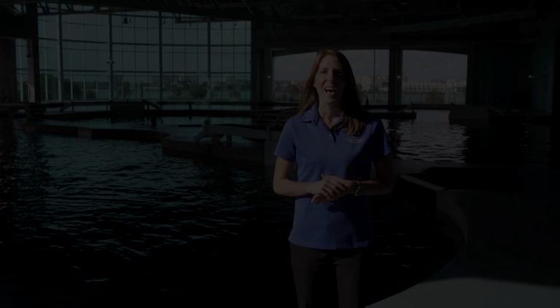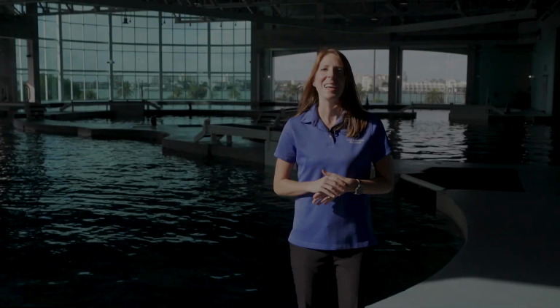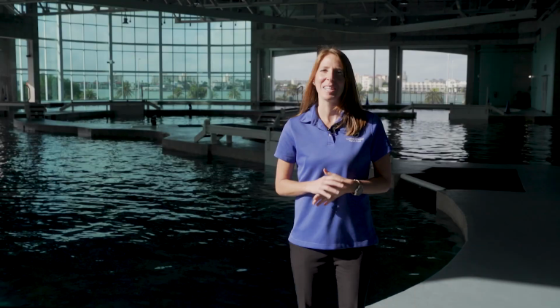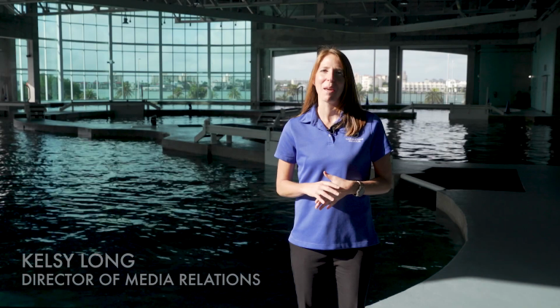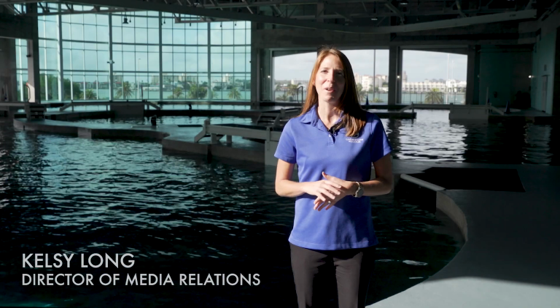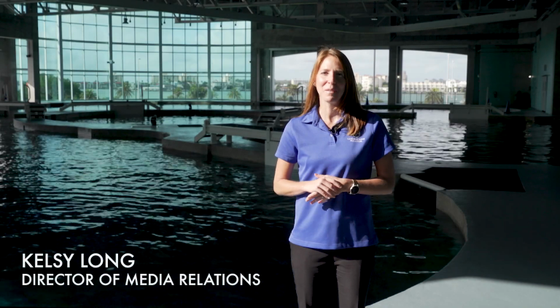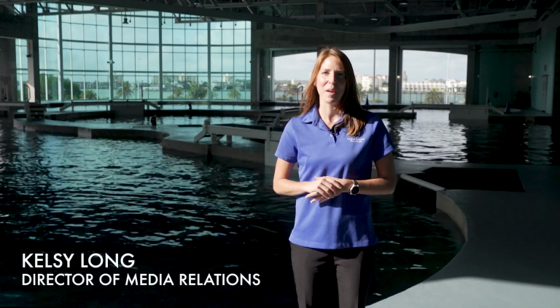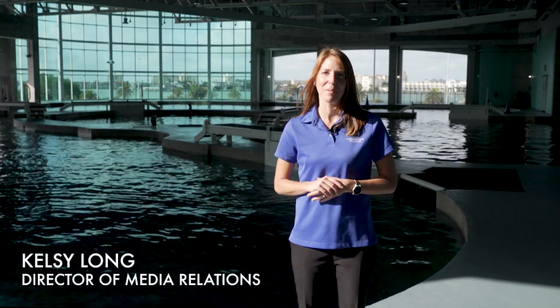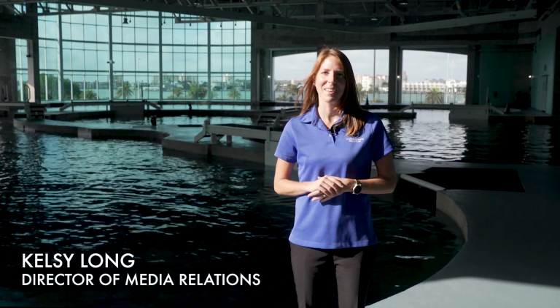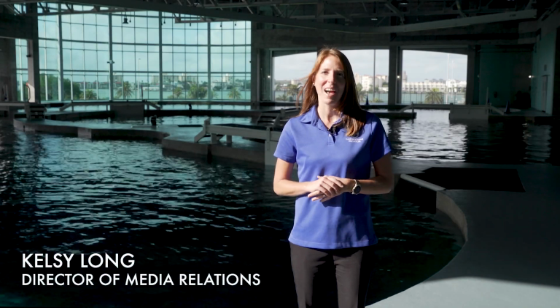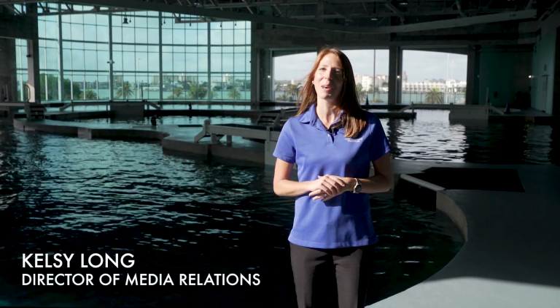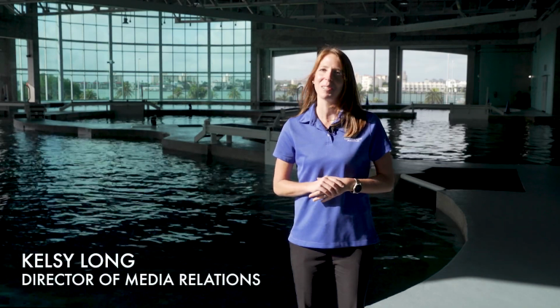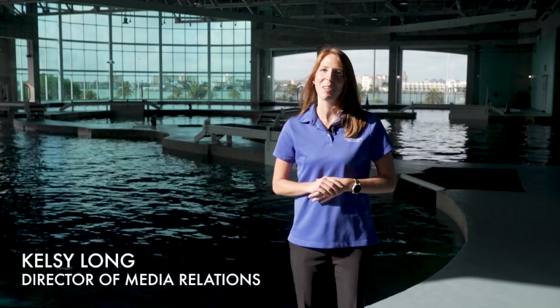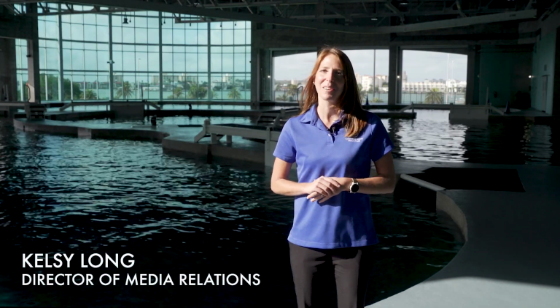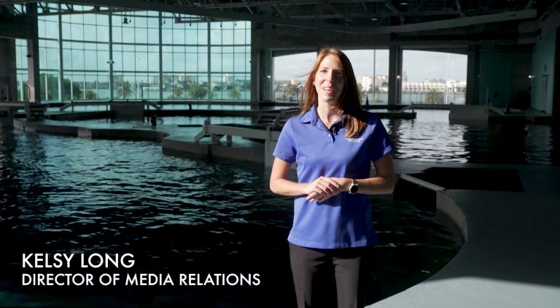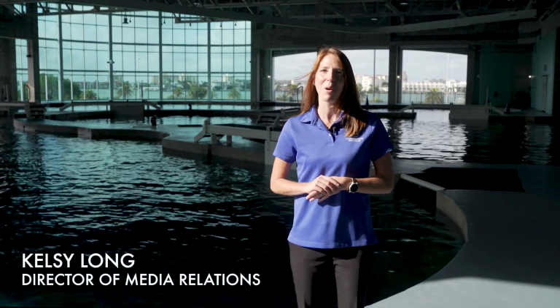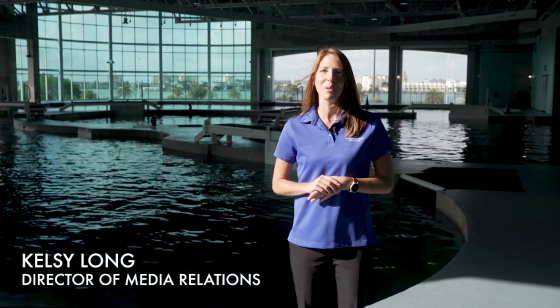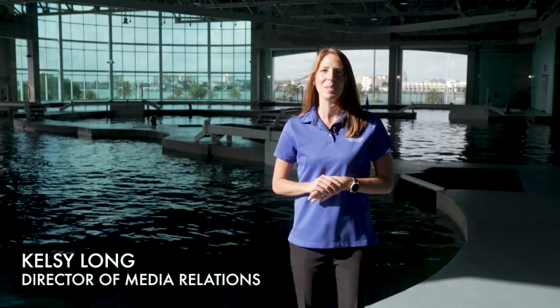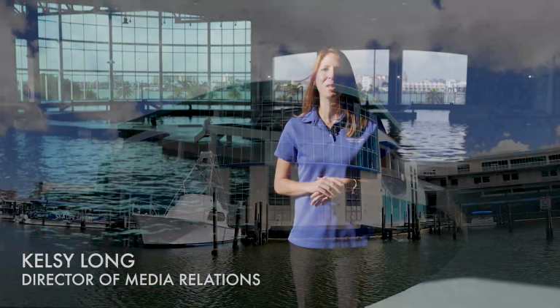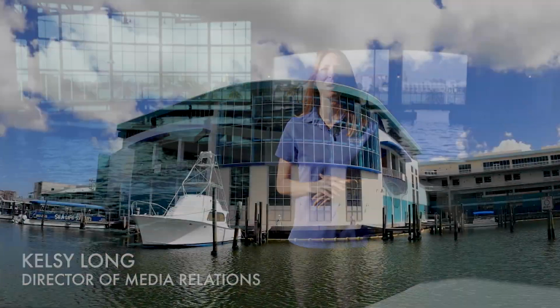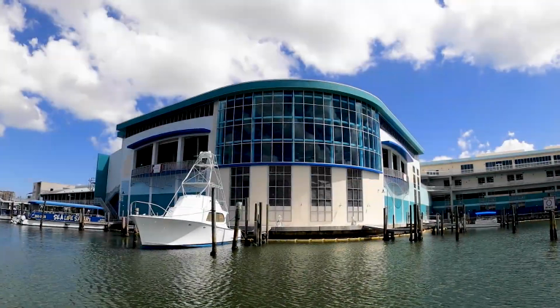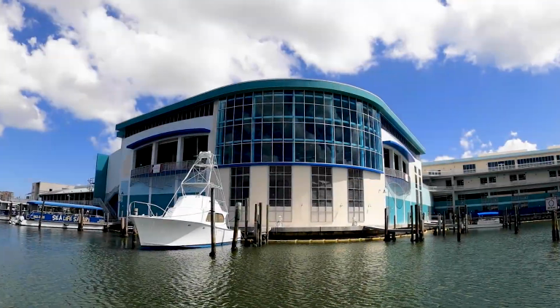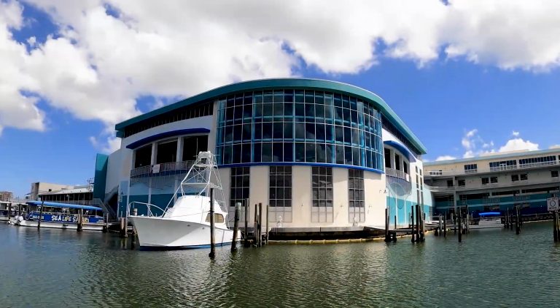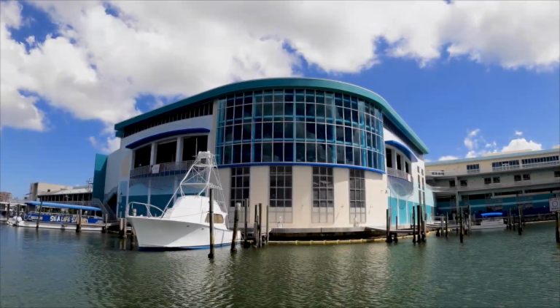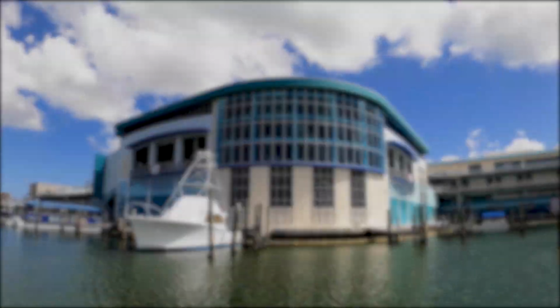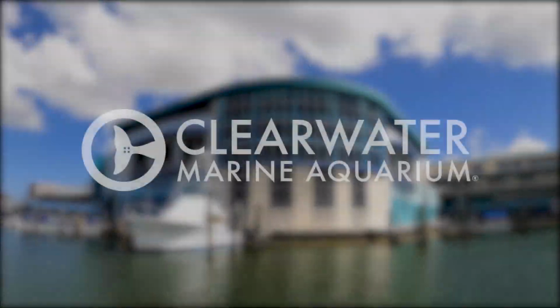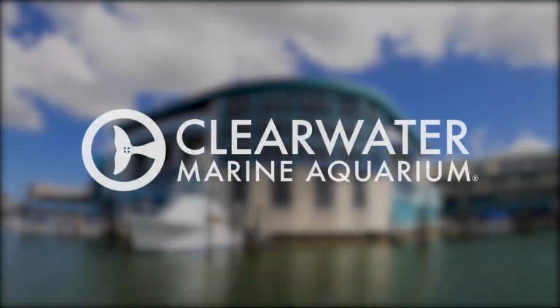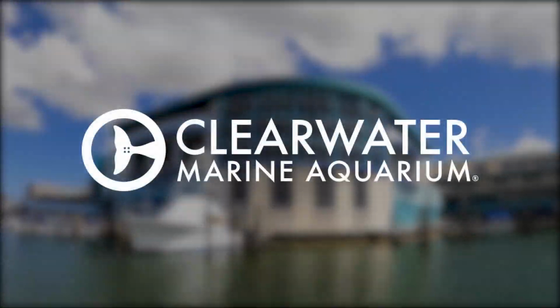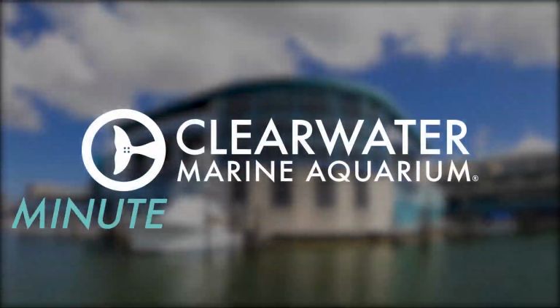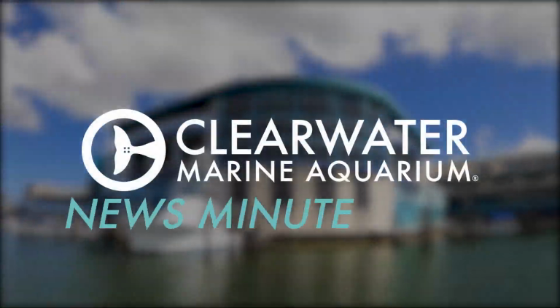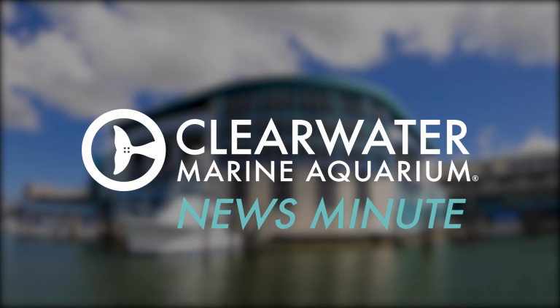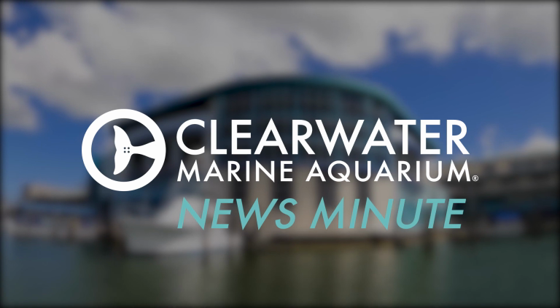Hi CMA friends and family, I'm Kelsey Long and welcome to this week's episode of the CMA News Minute.